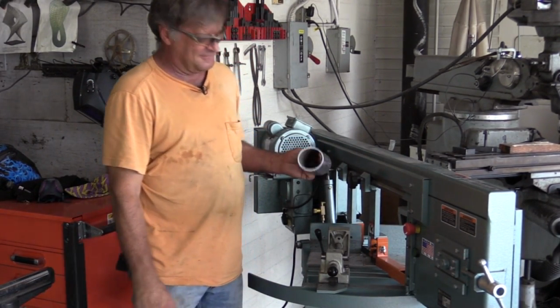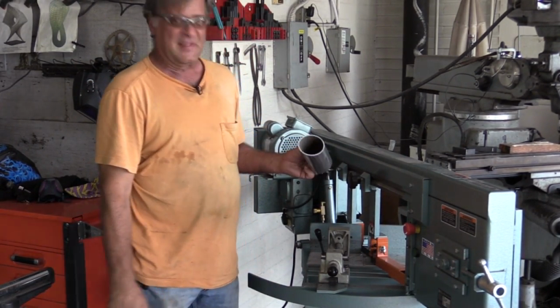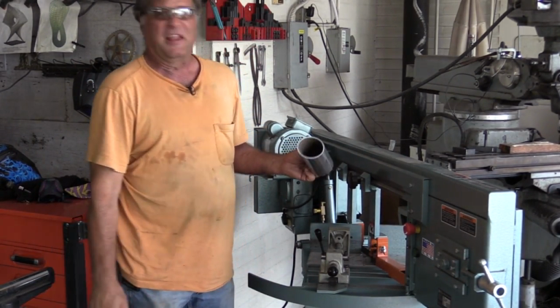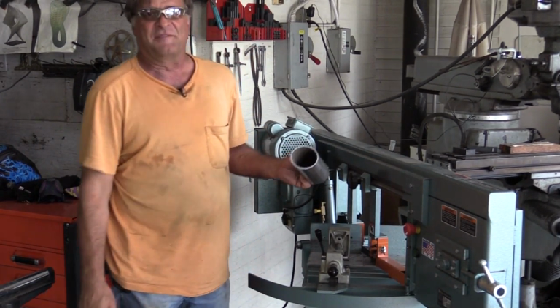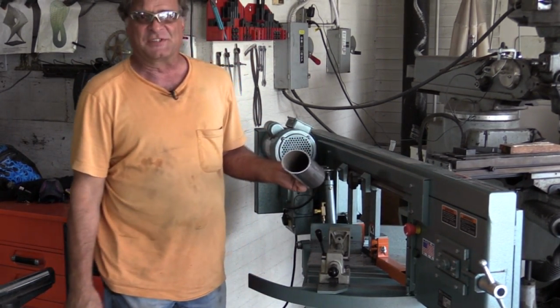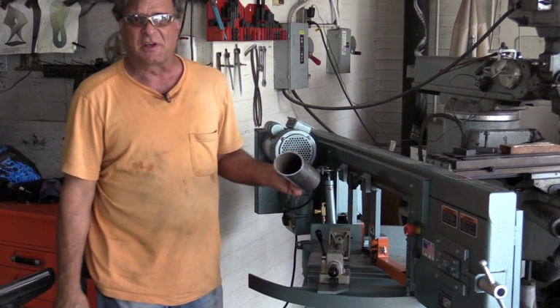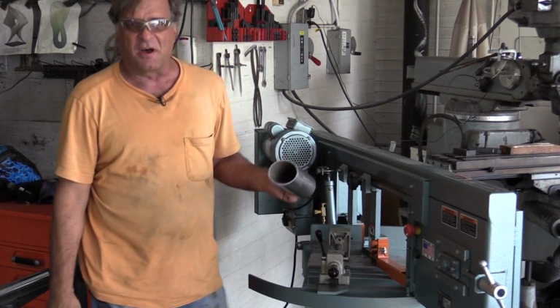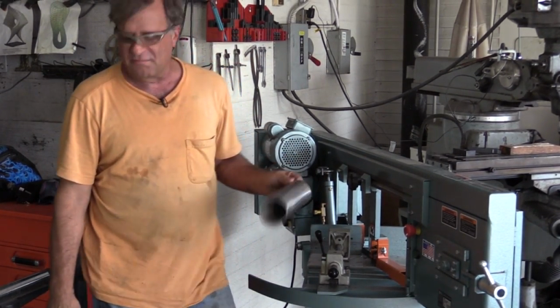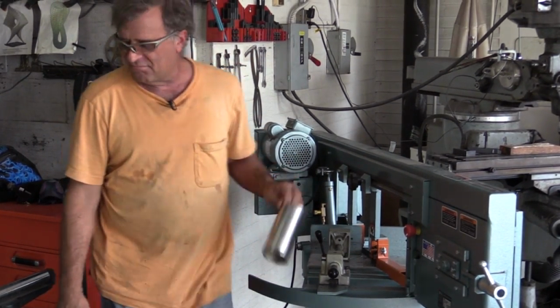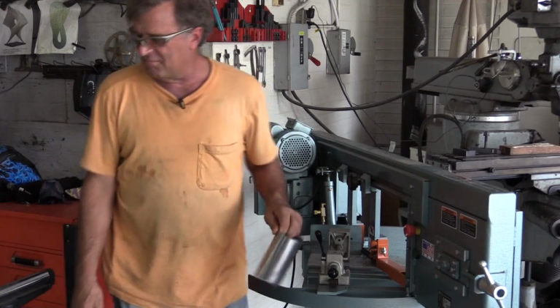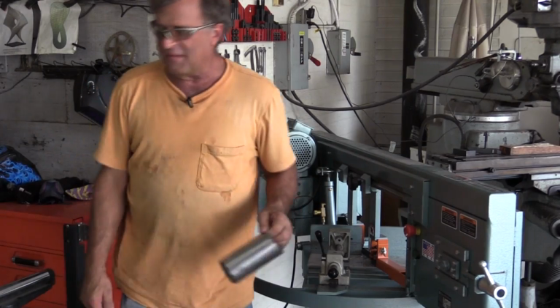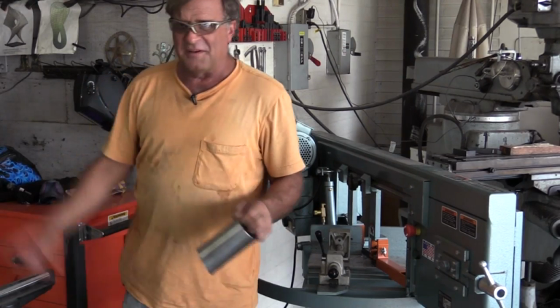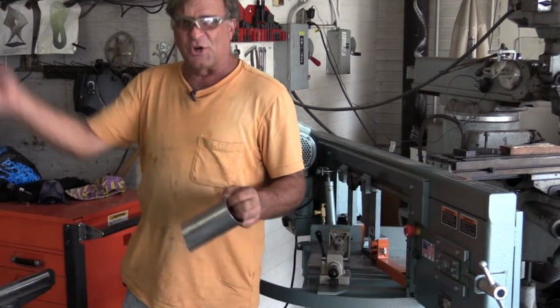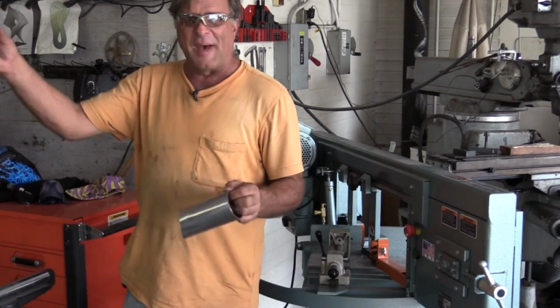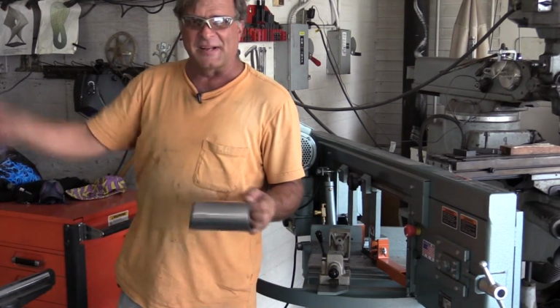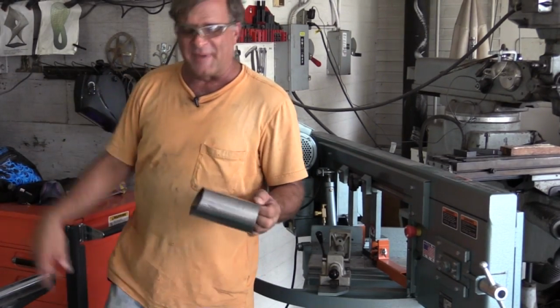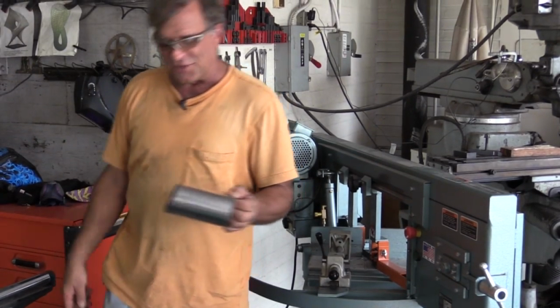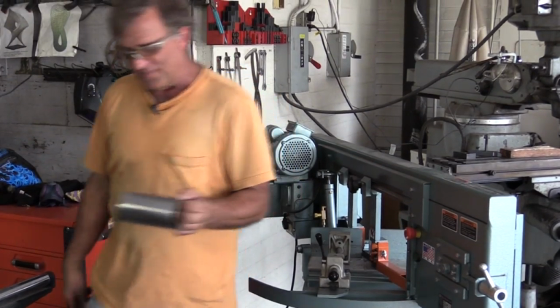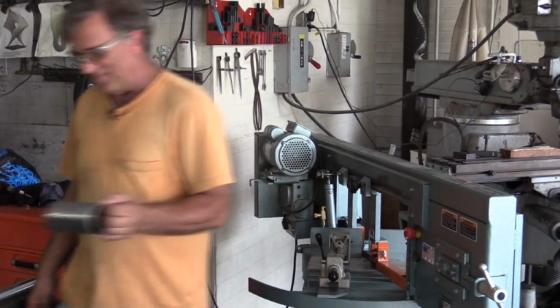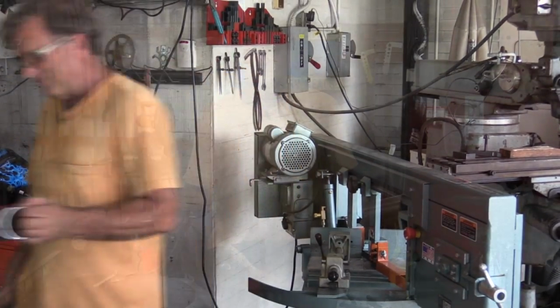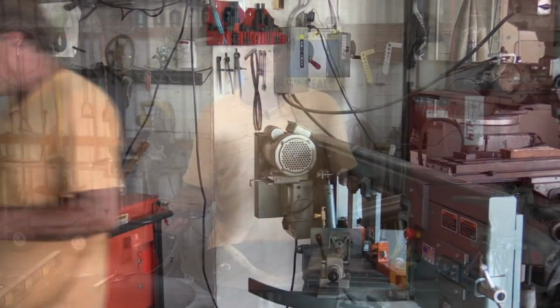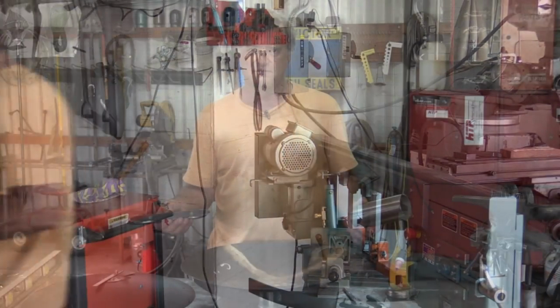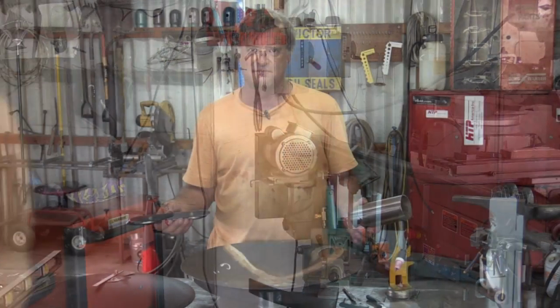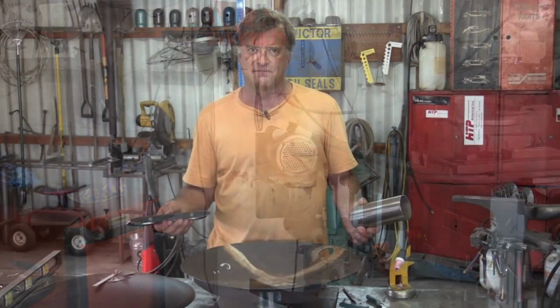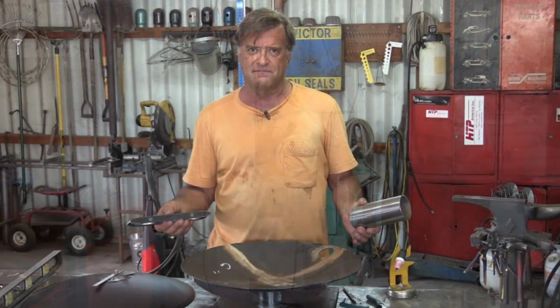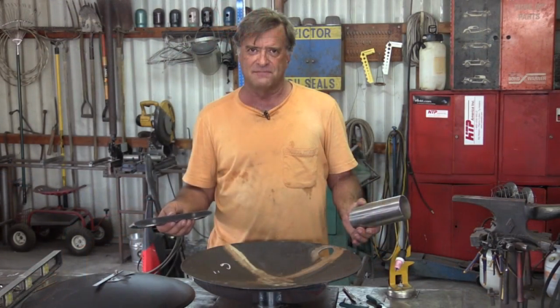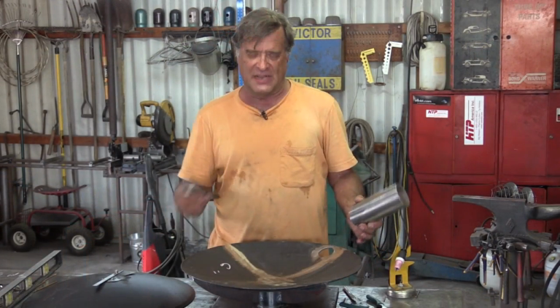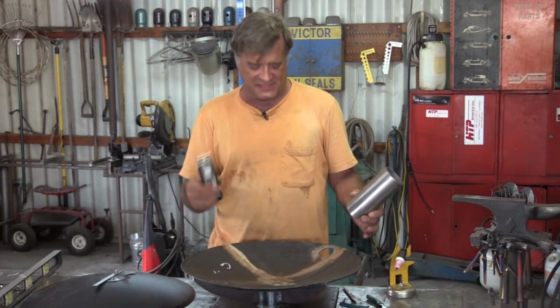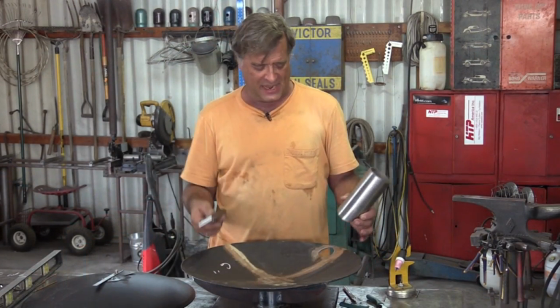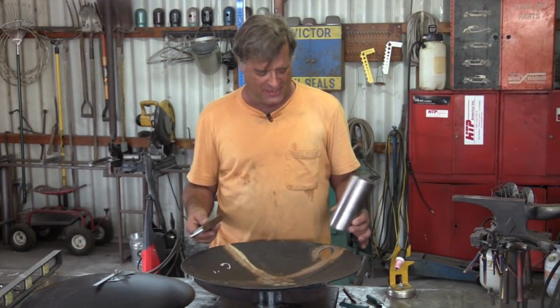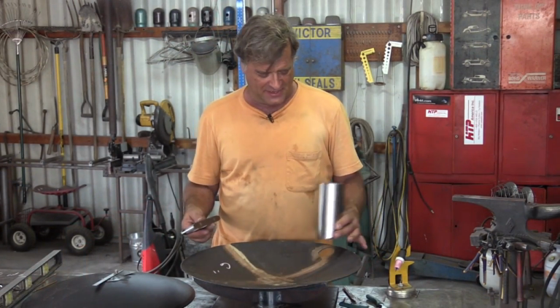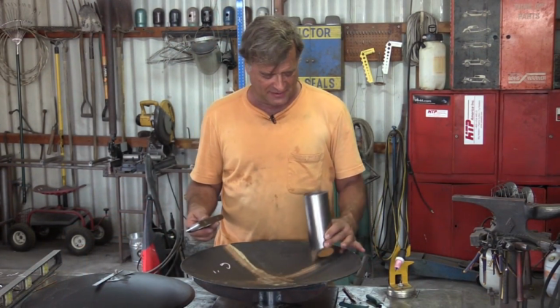I love this saw. Let's go back to the bench. So let's see how we did here.